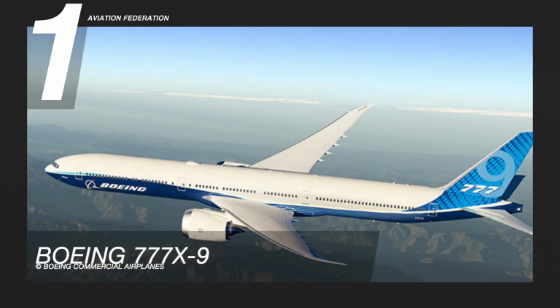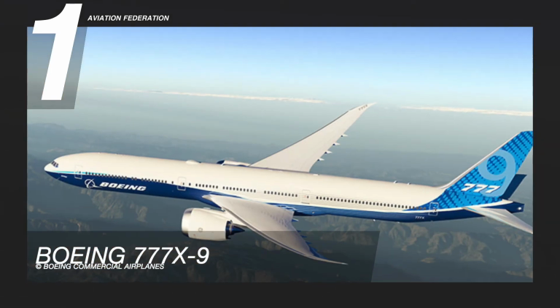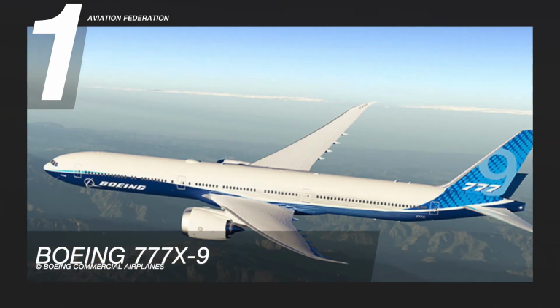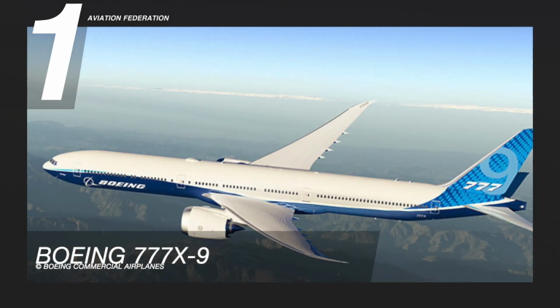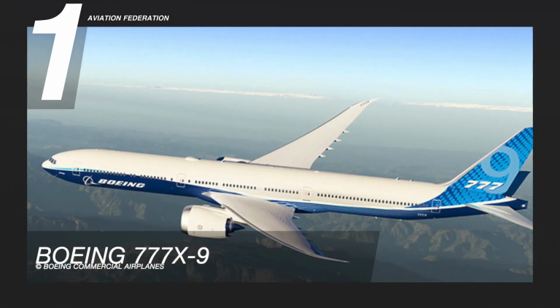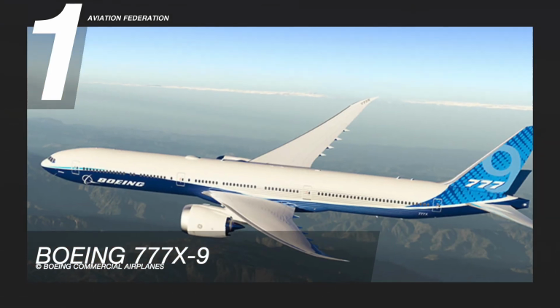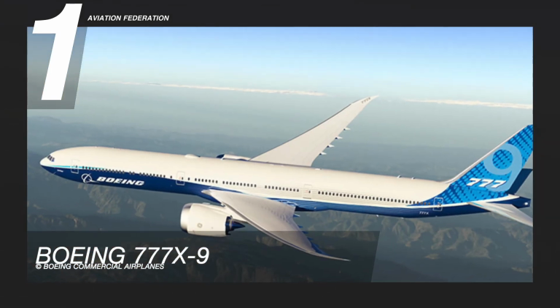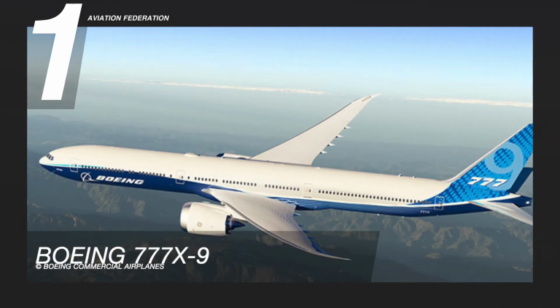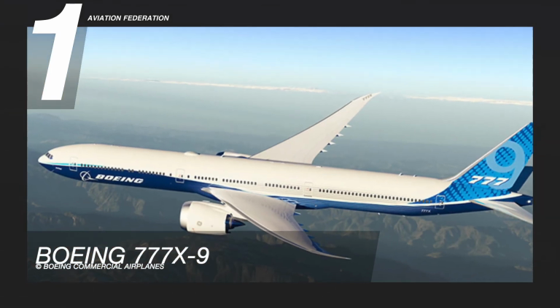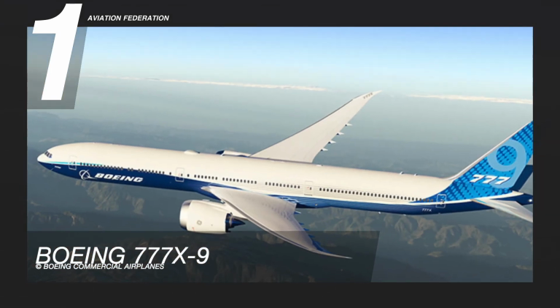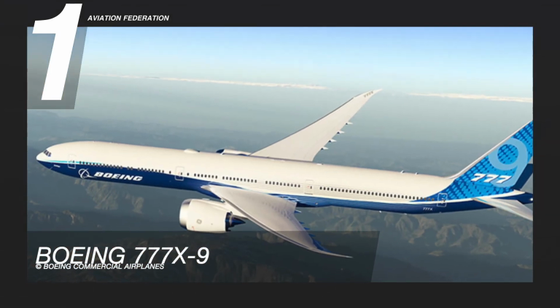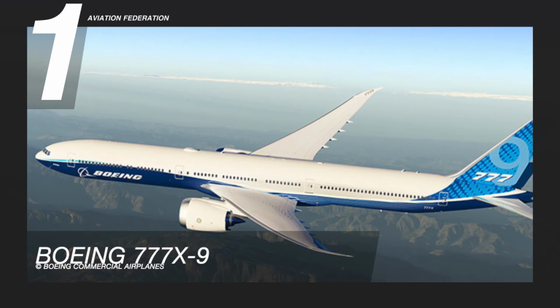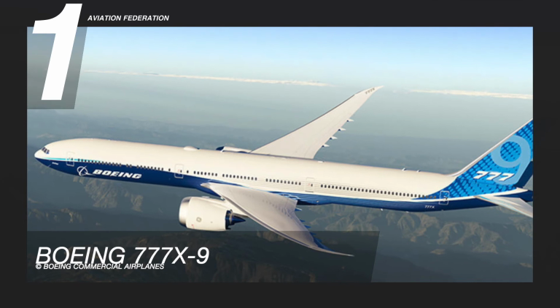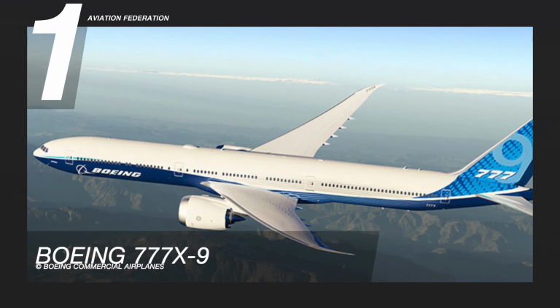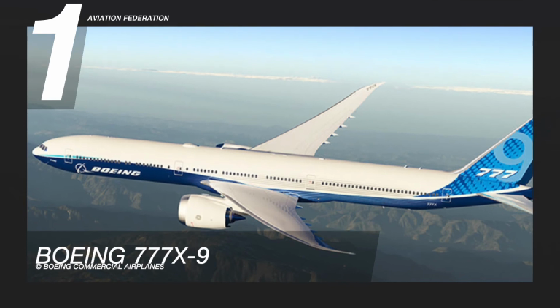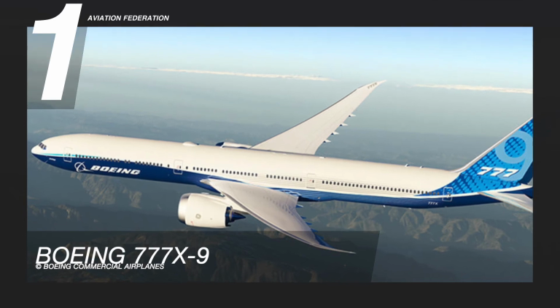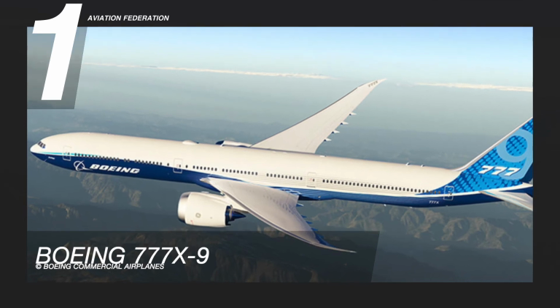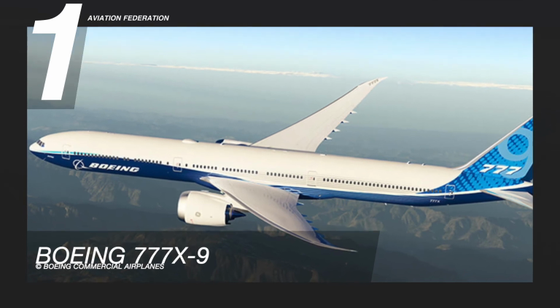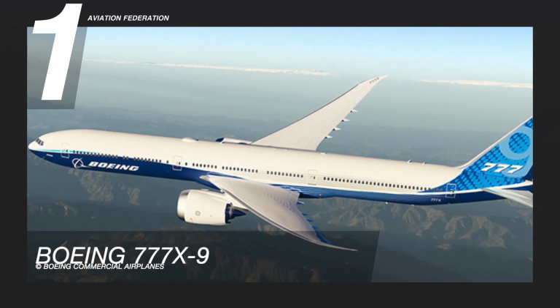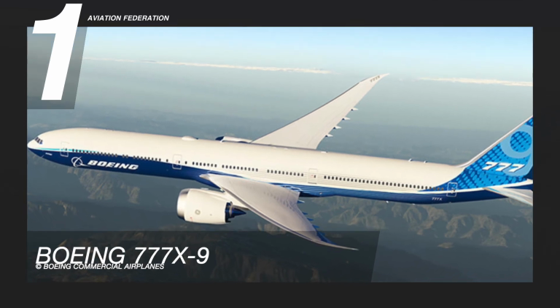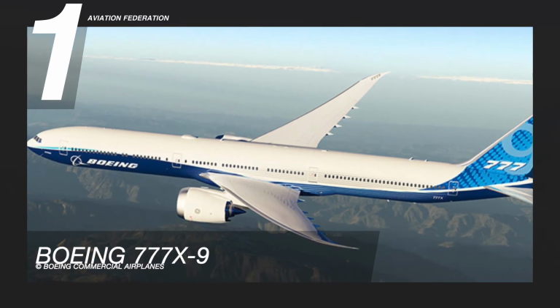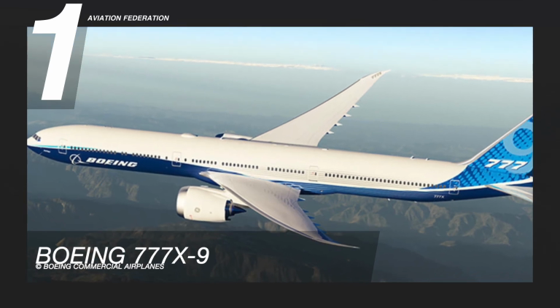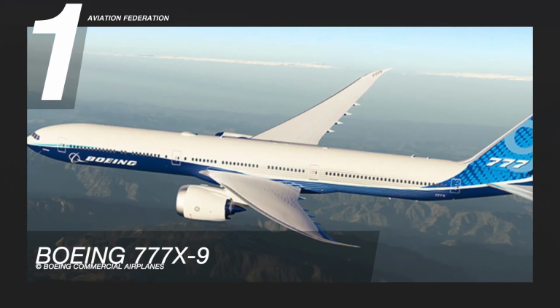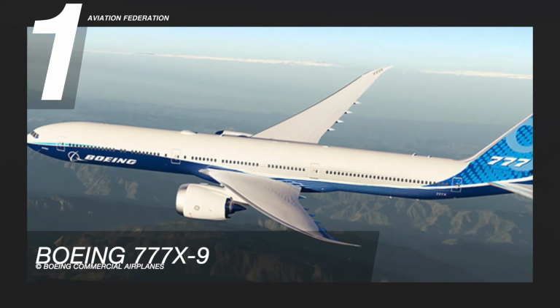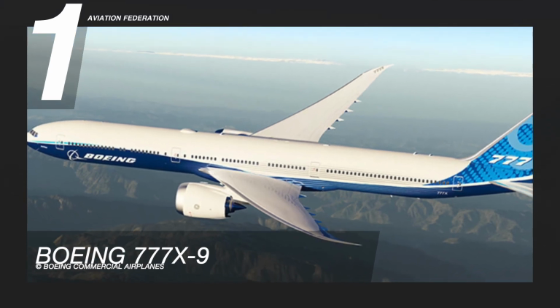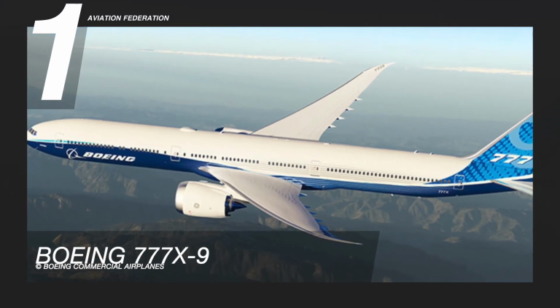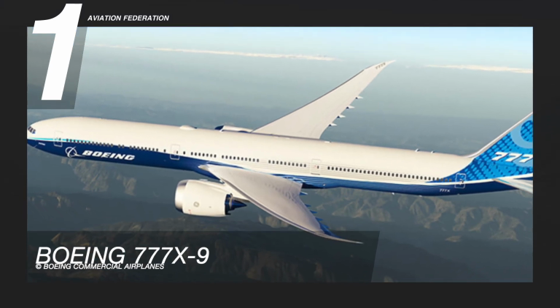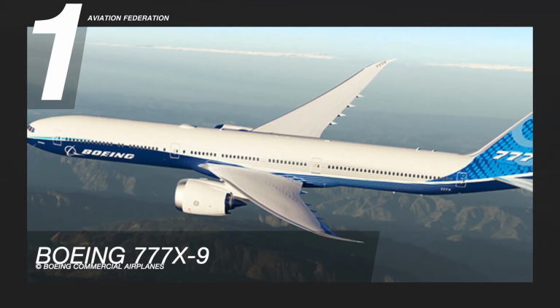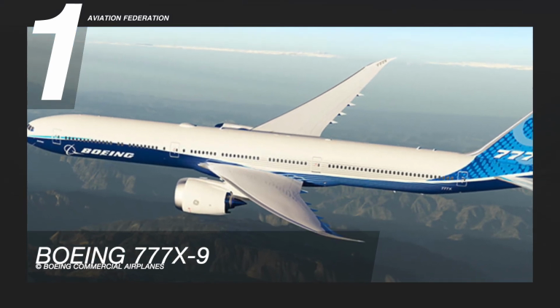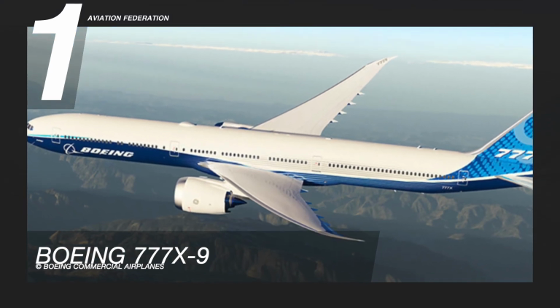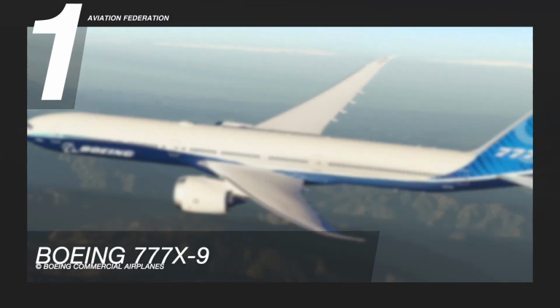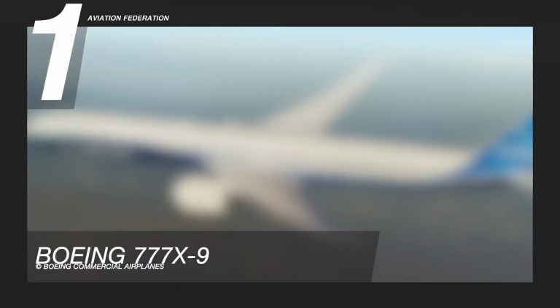The price of the Boeing 777-X9 starts at US$442.2 million.